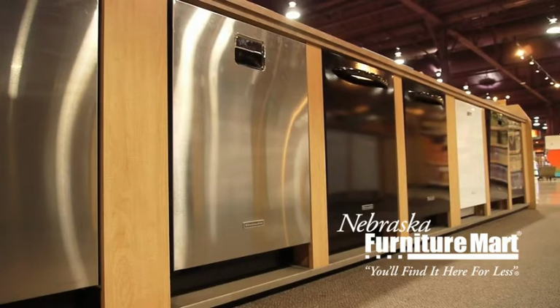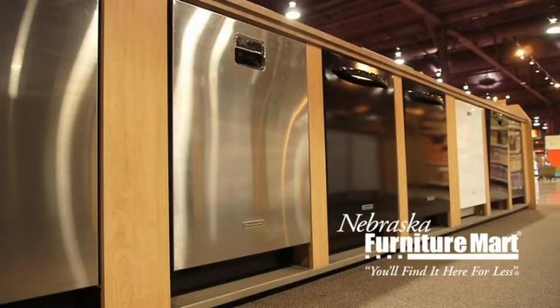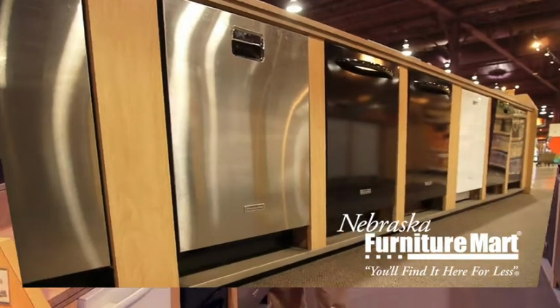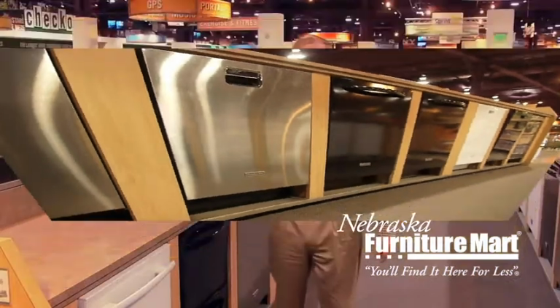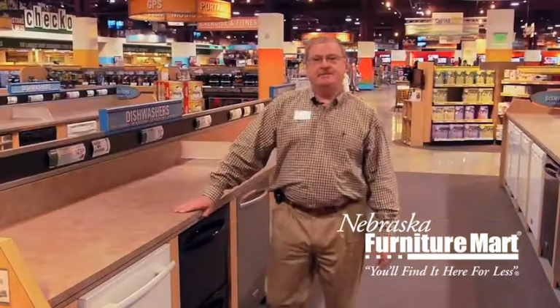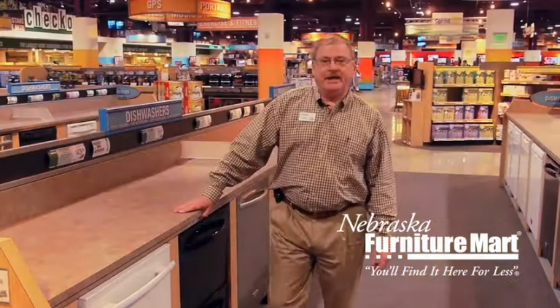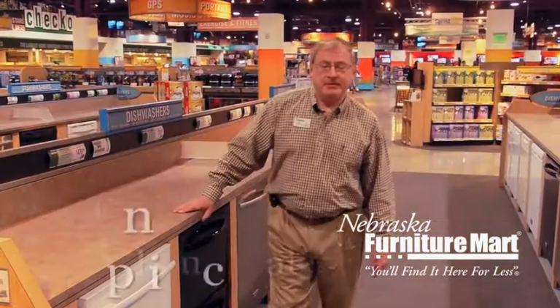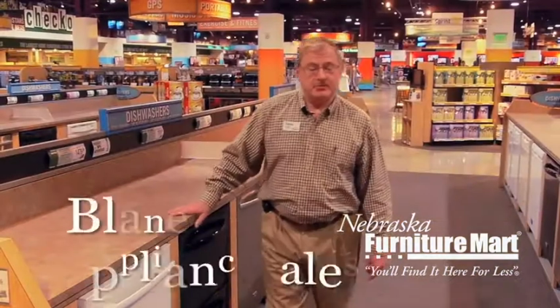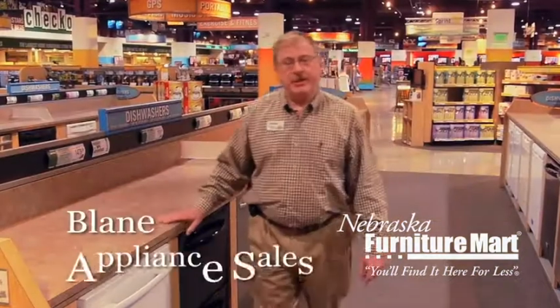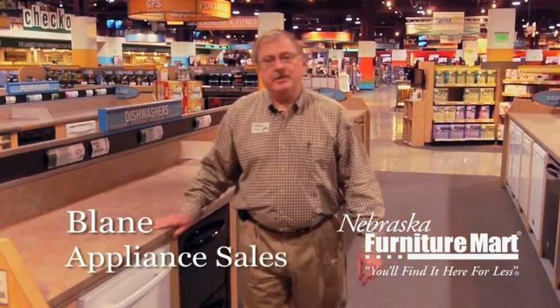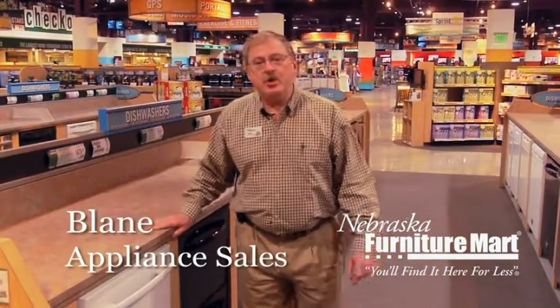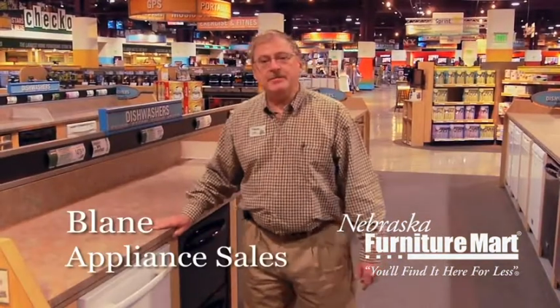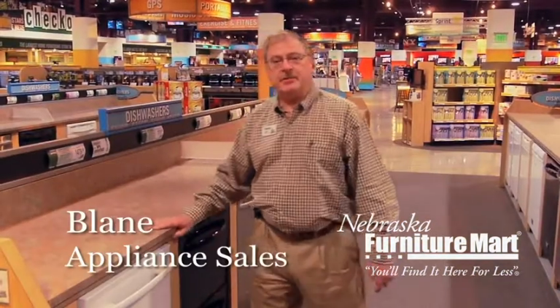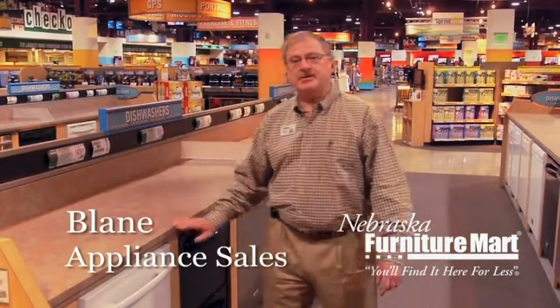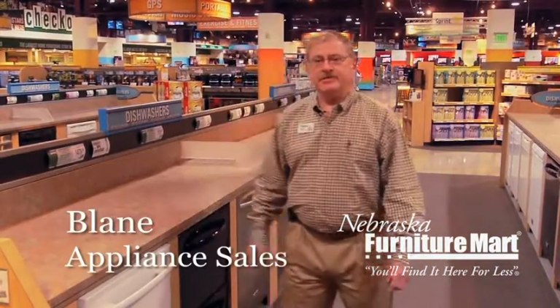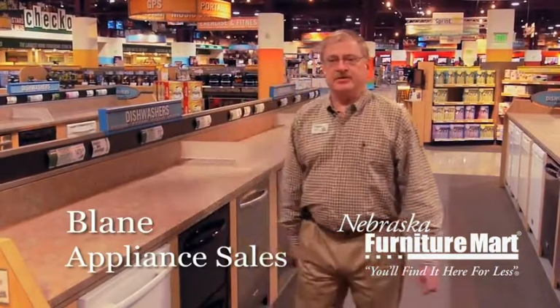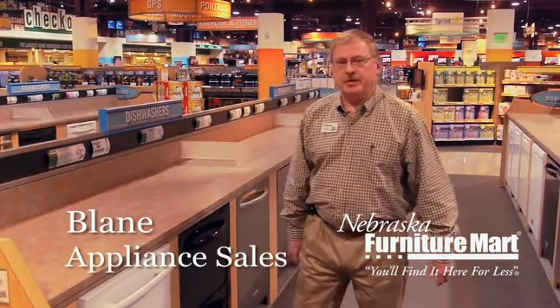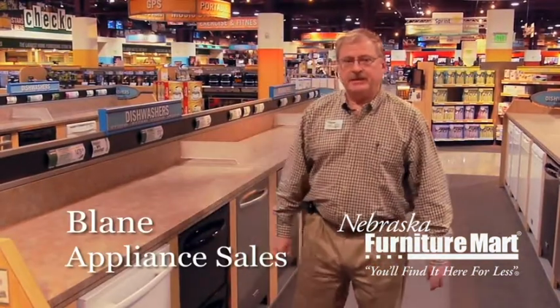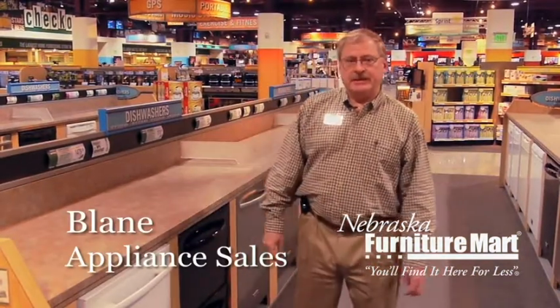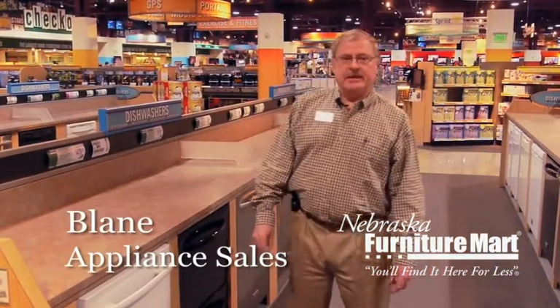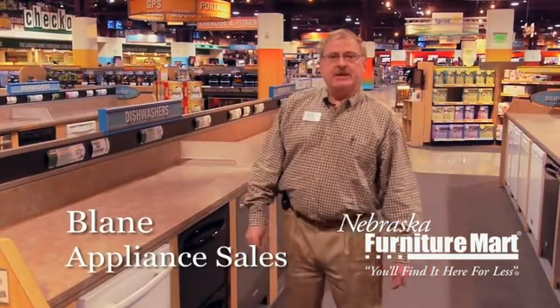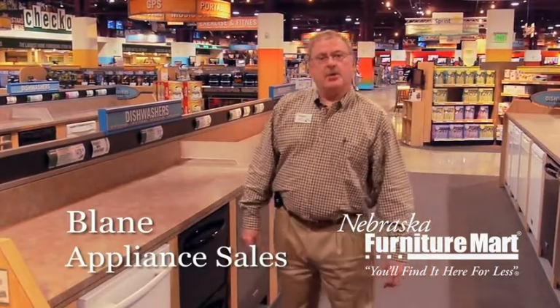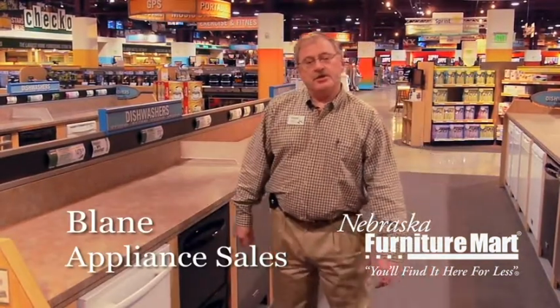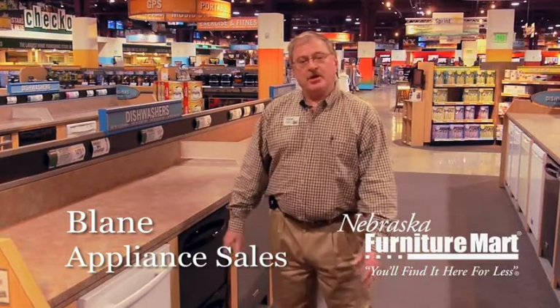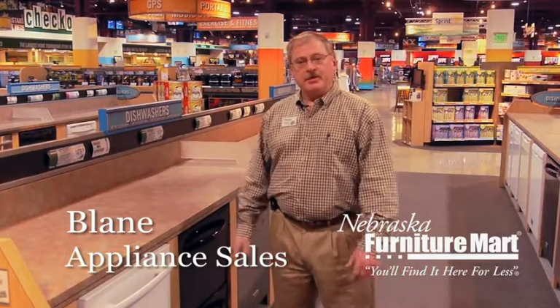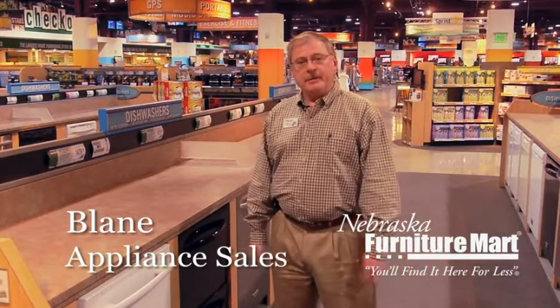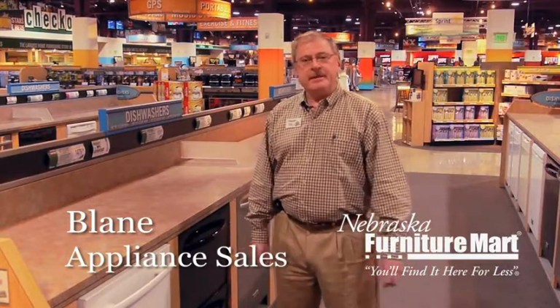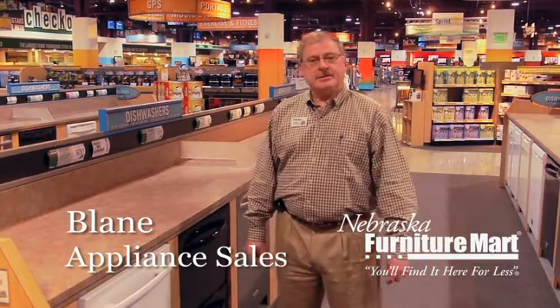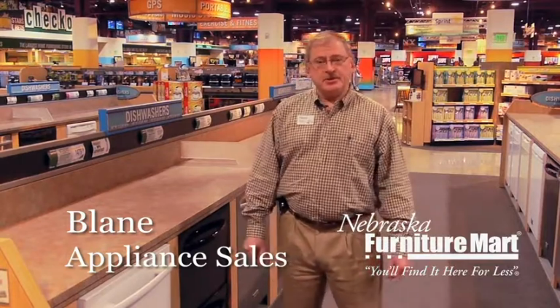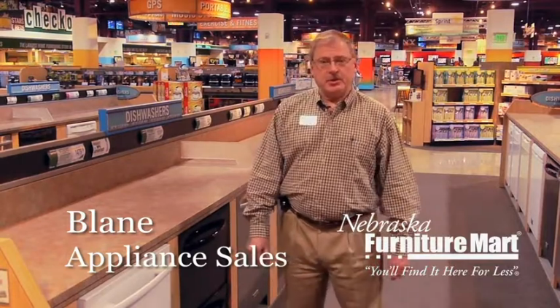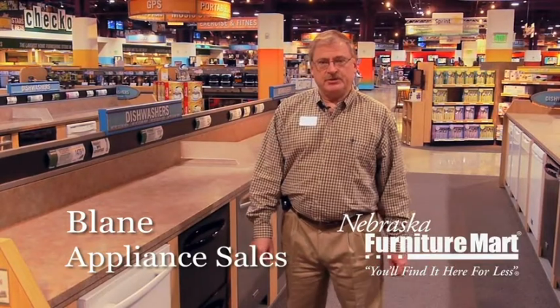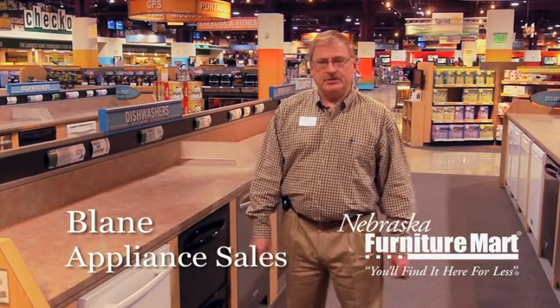Hi, my name is Blaine and welcome to Nebraska Furniture Mart. We're going to talk a little bit about dishwashers.